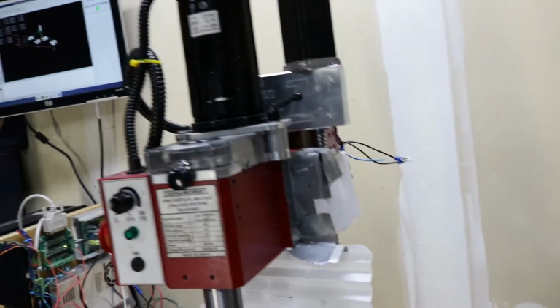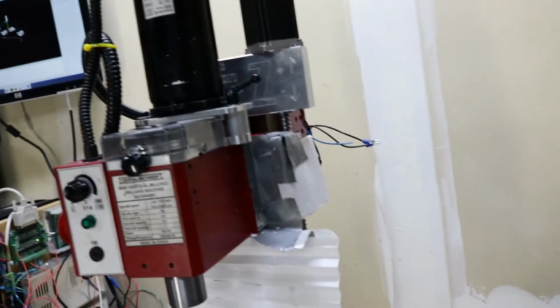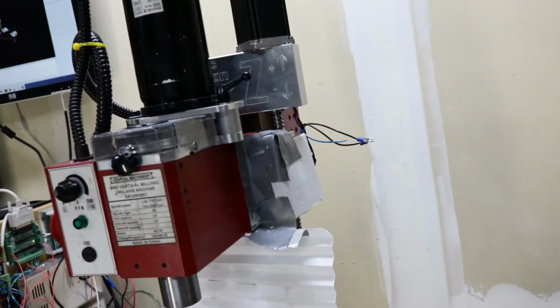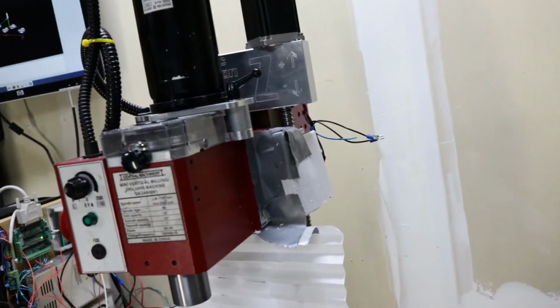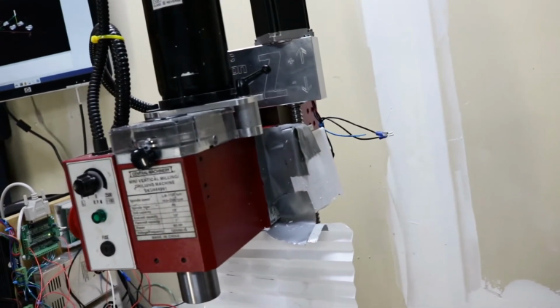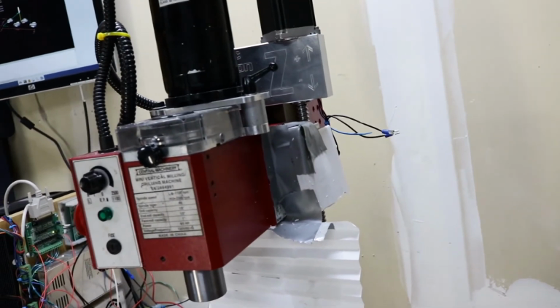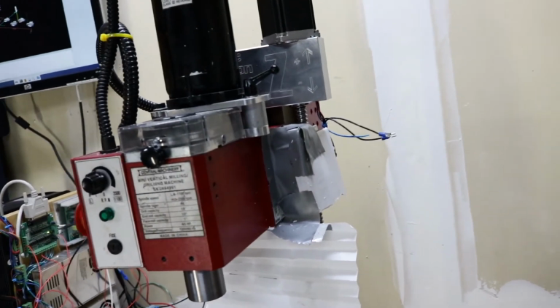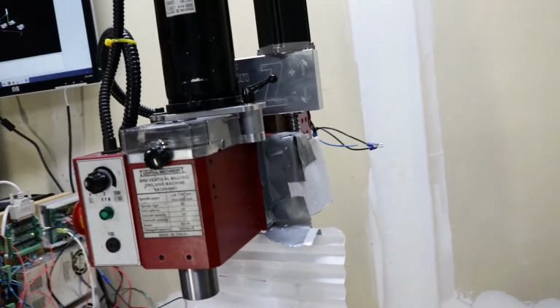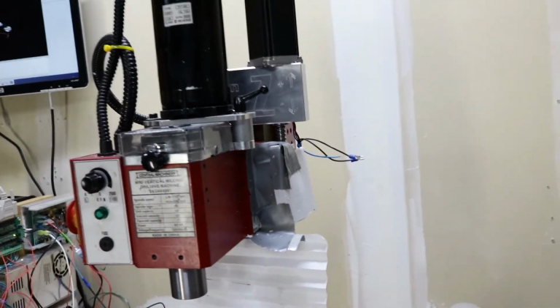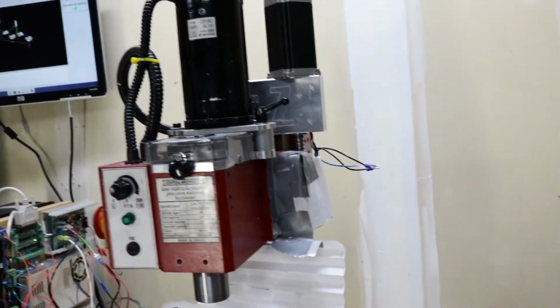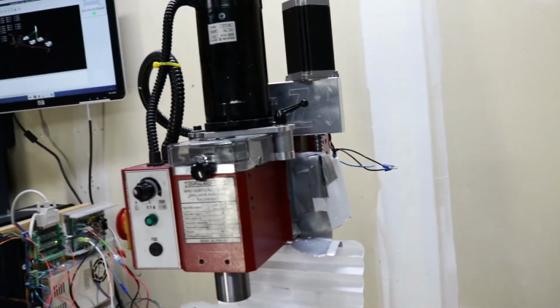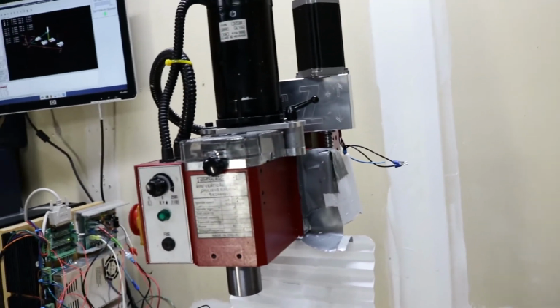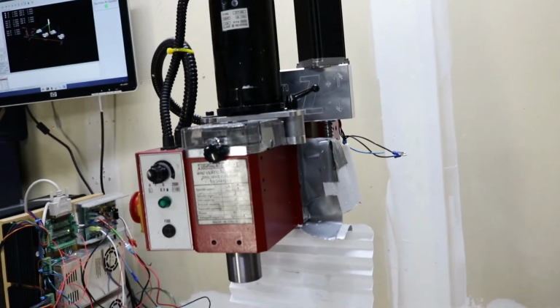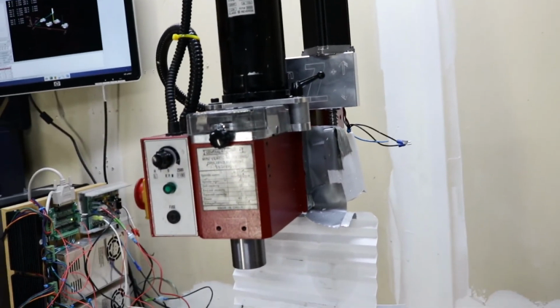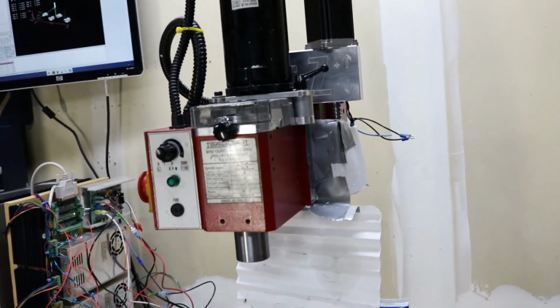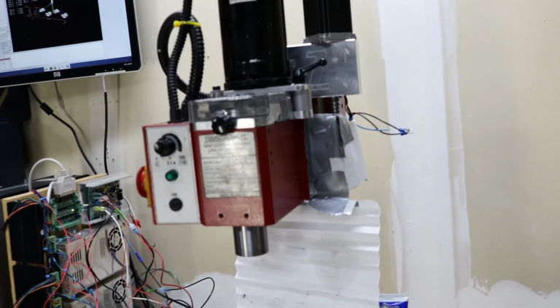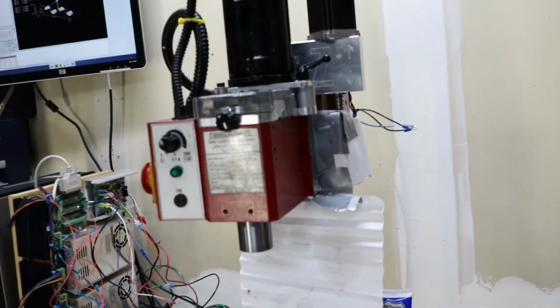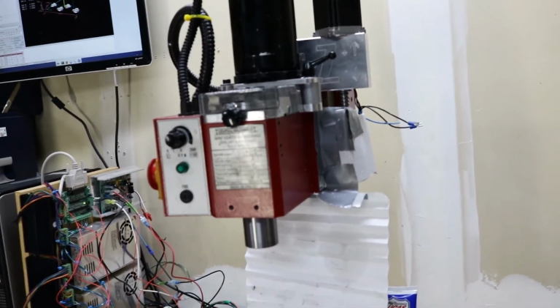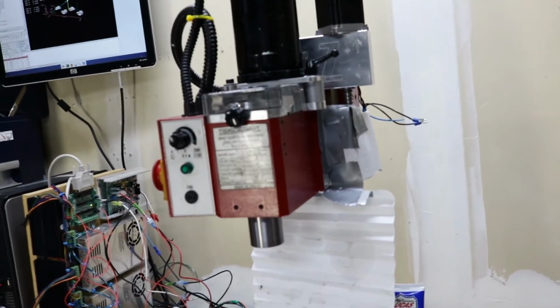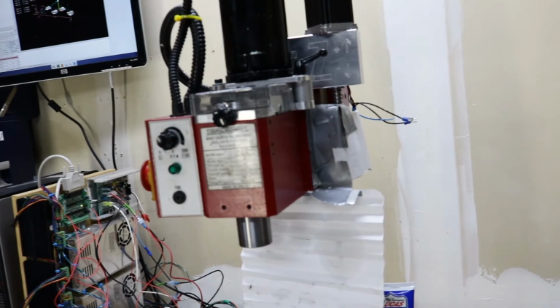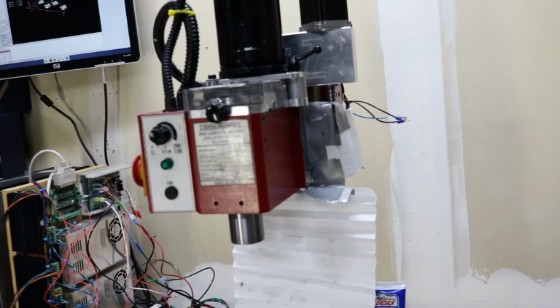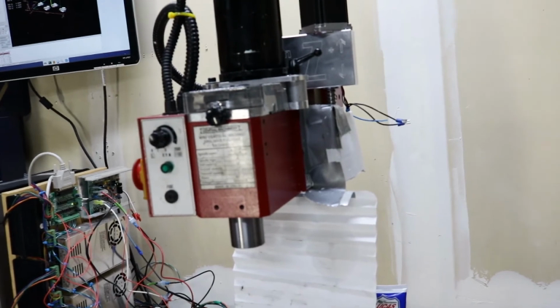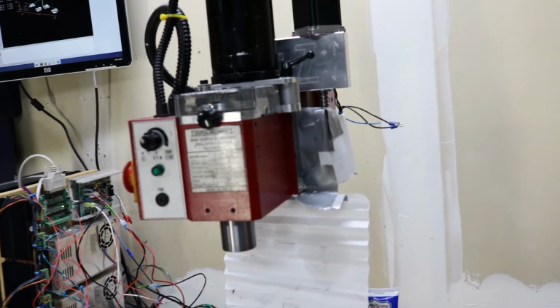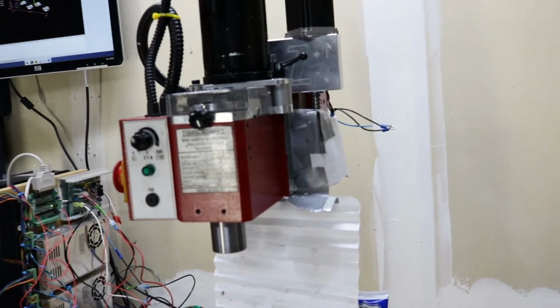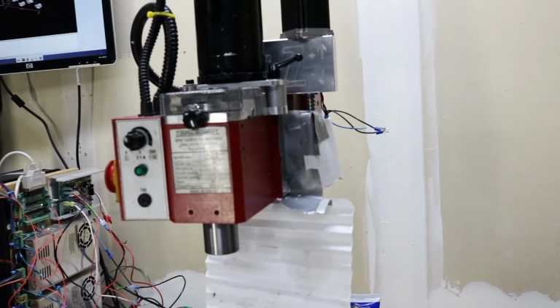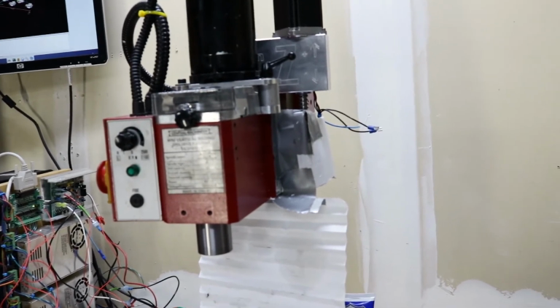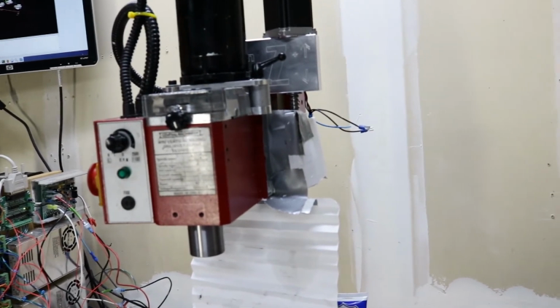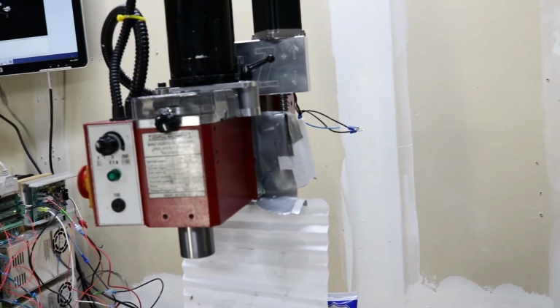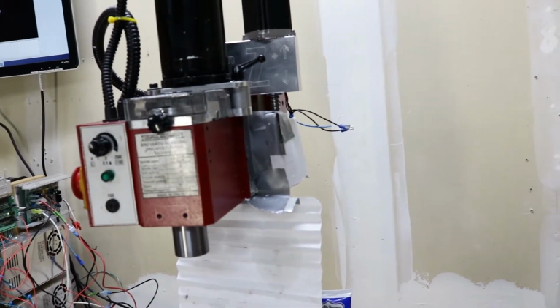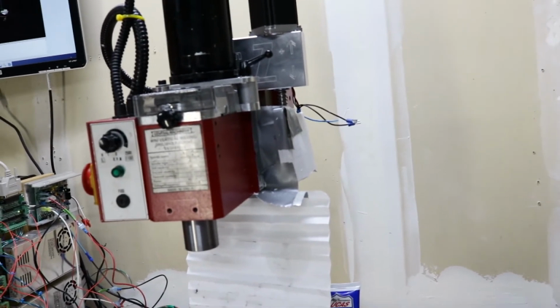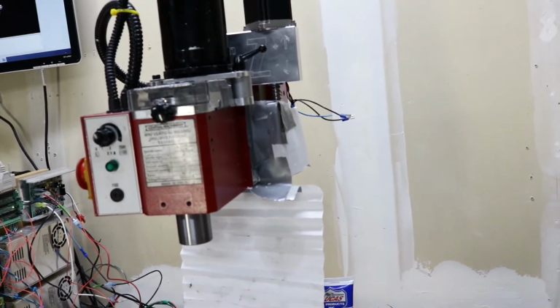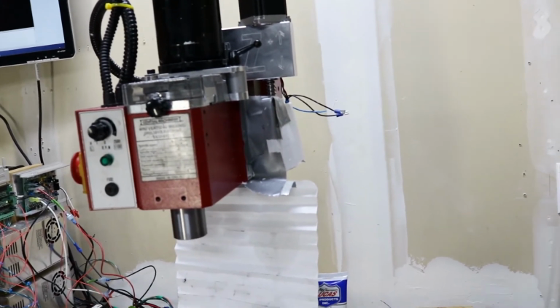The biggest caveat was I wasn't running any type of coolant. You can see it's got a little bit of grease on it — that's the way lube coming off of the ball screw itself. So it worked, but it is not pretty. It's duct taped on, but I got the job done and it kept the Z axis happy for that job.